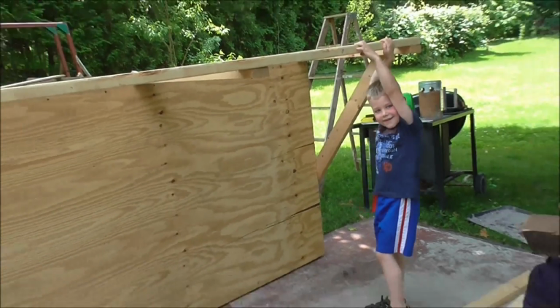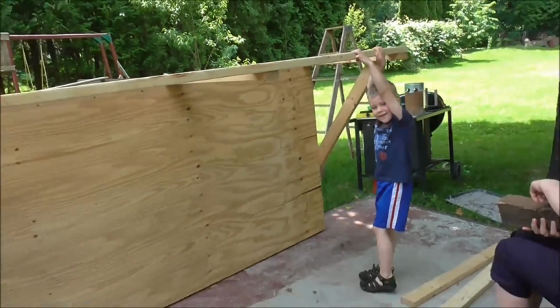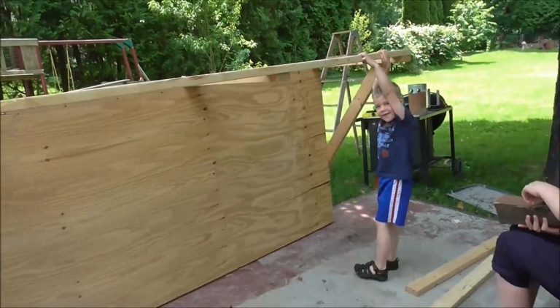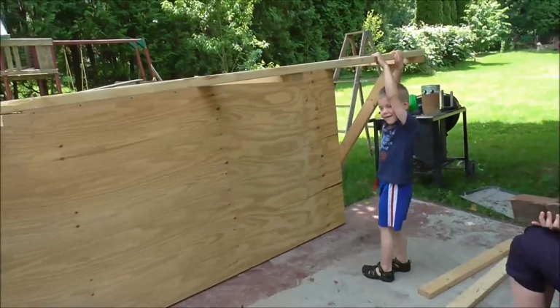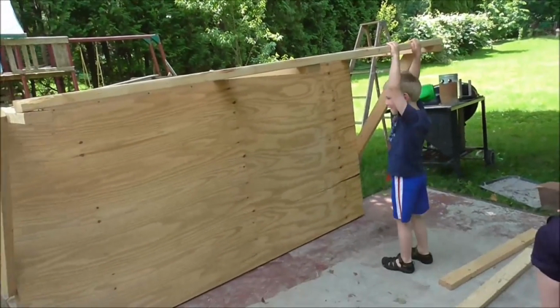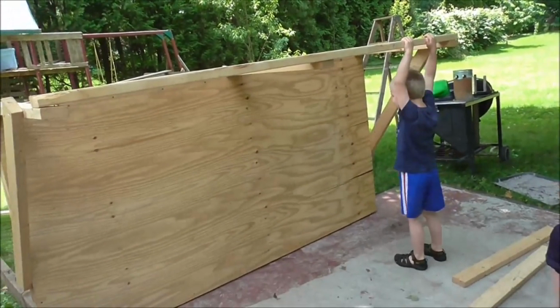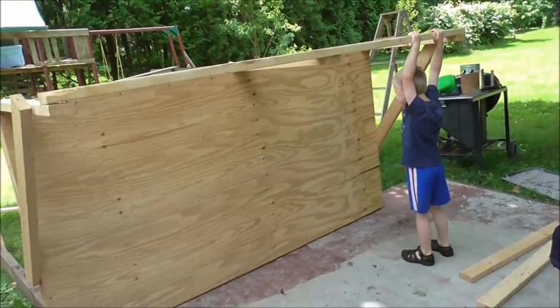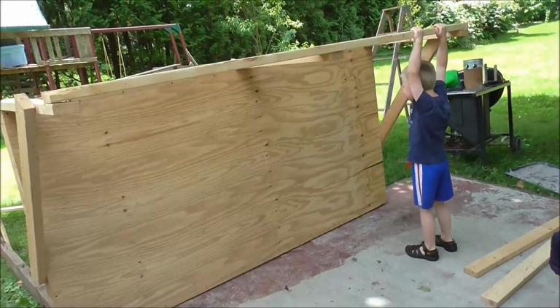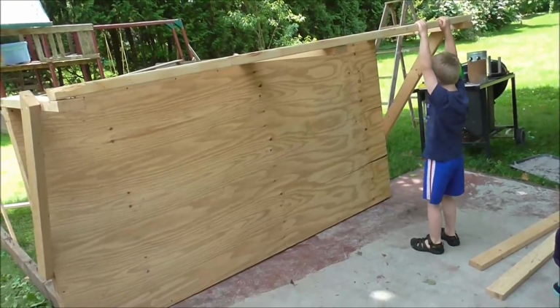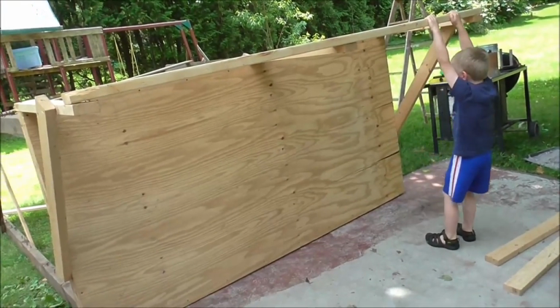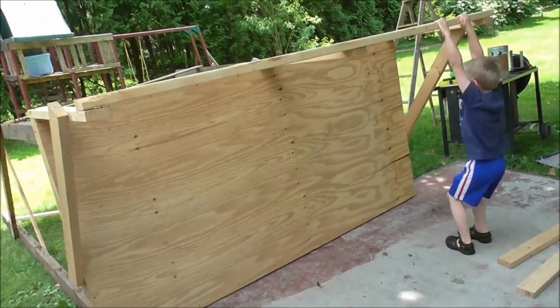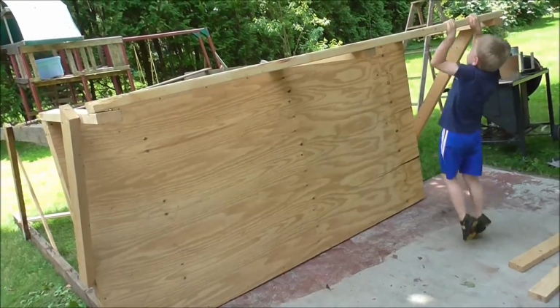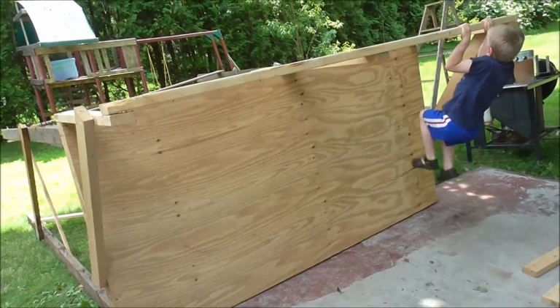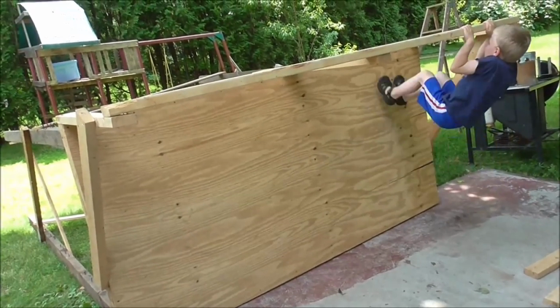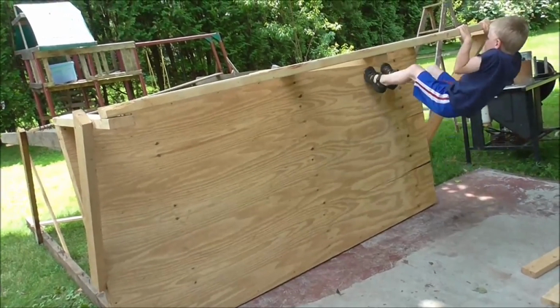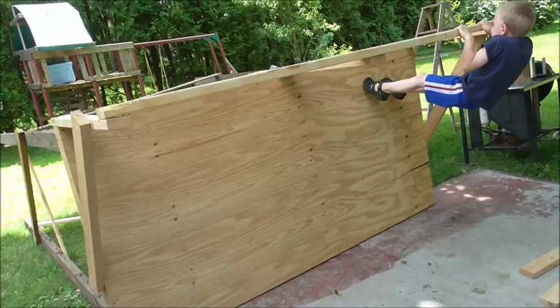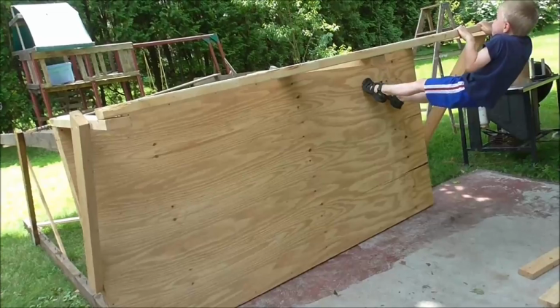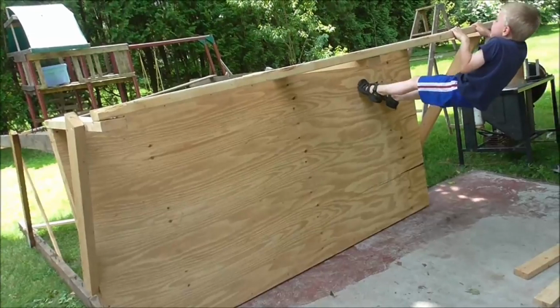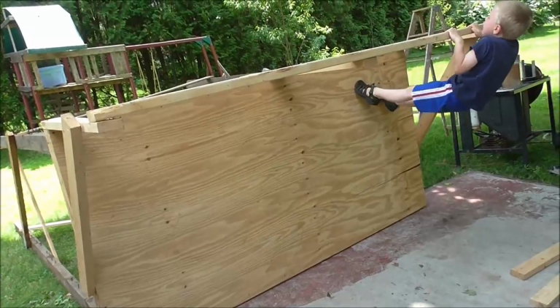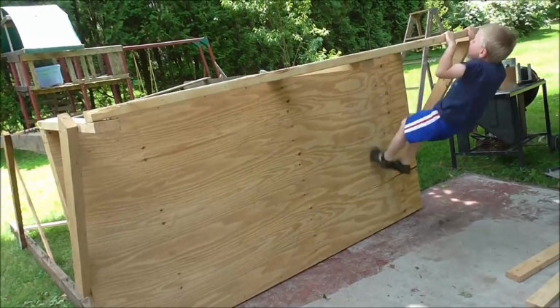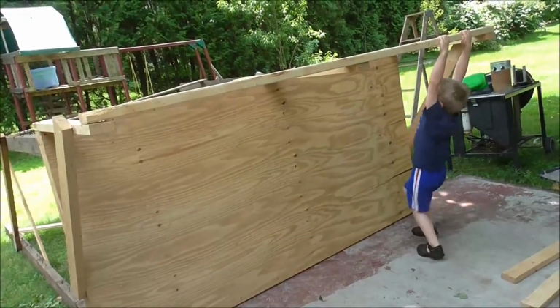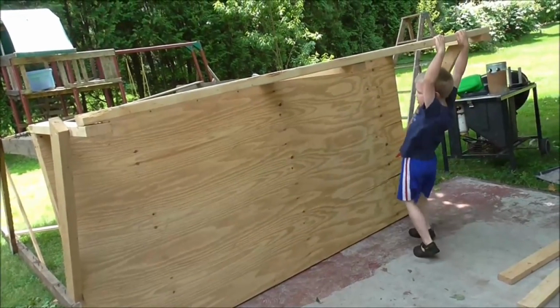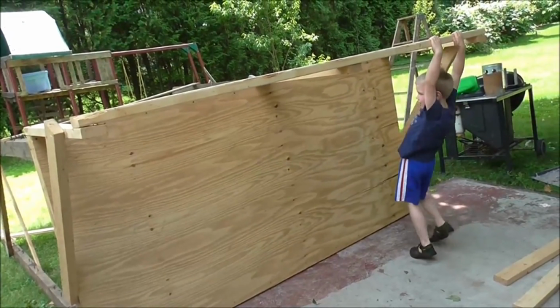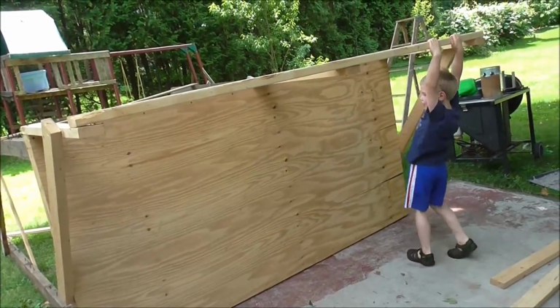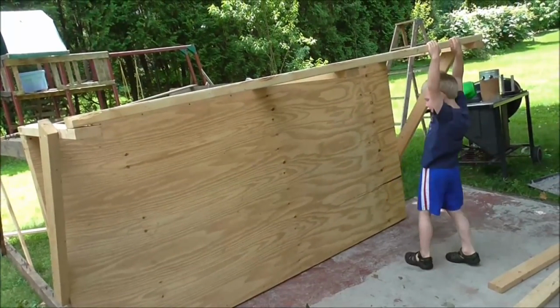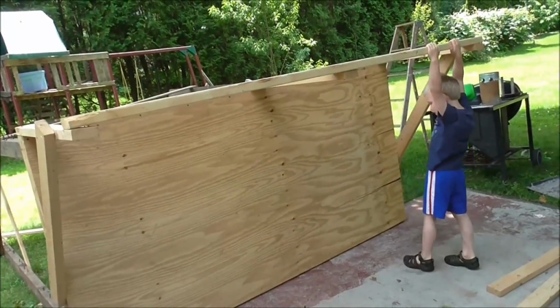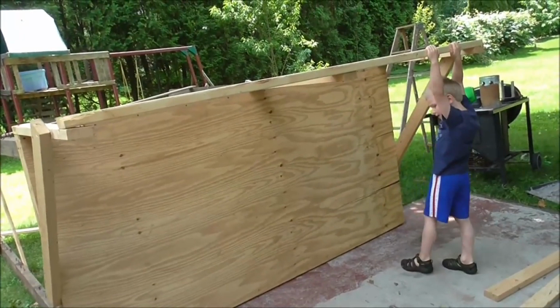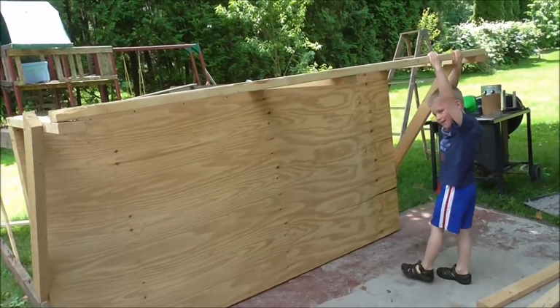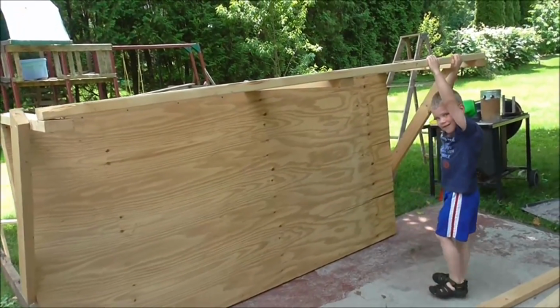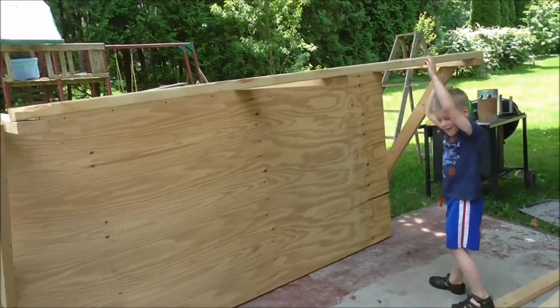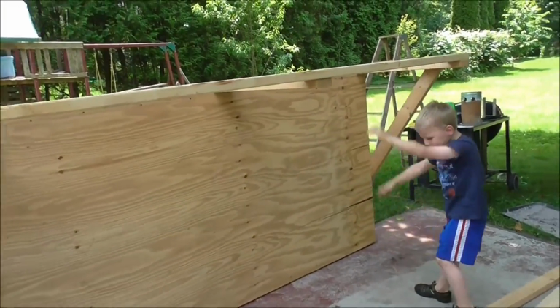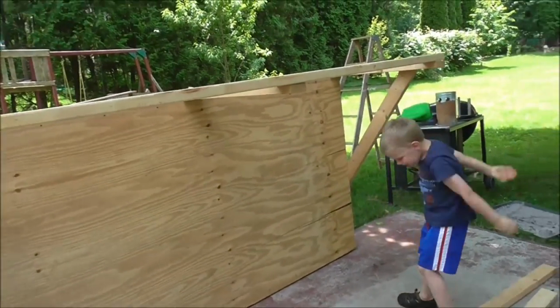Okay, Peter's having fun with the scaffolding before we move it. Okay, that's enough Peter — time to move it.